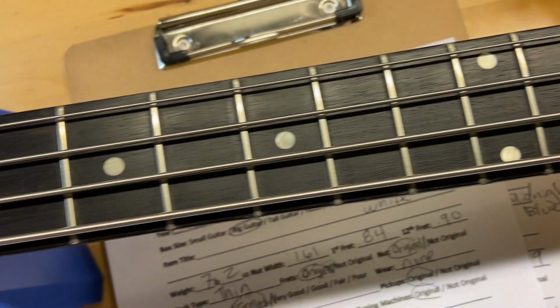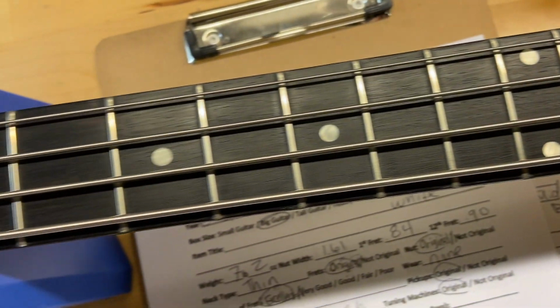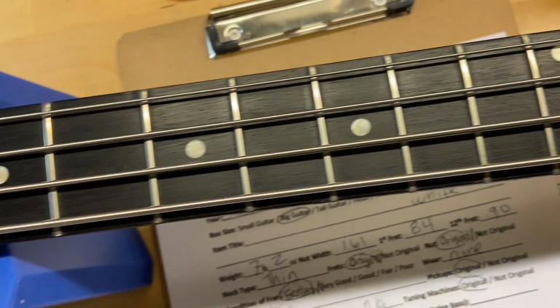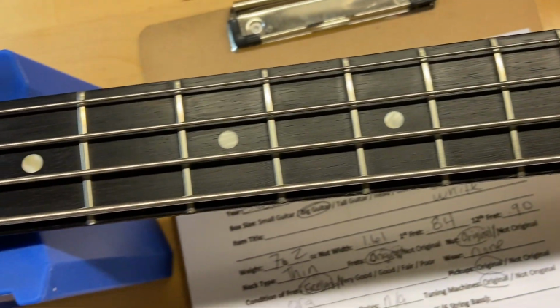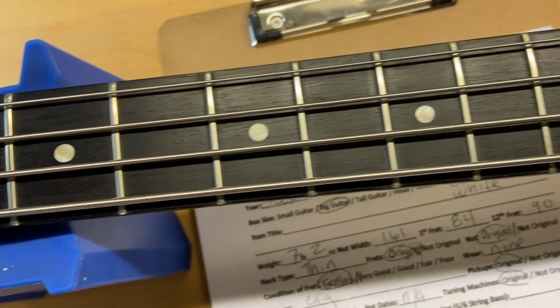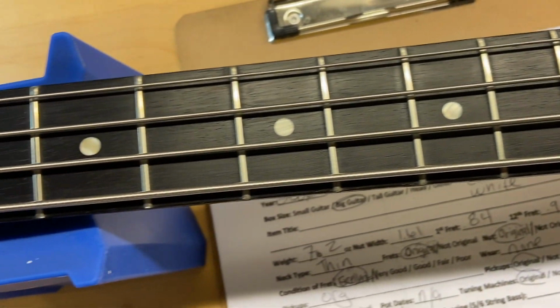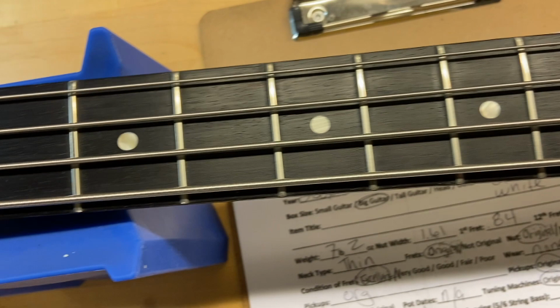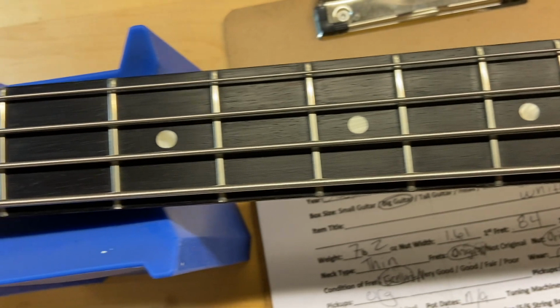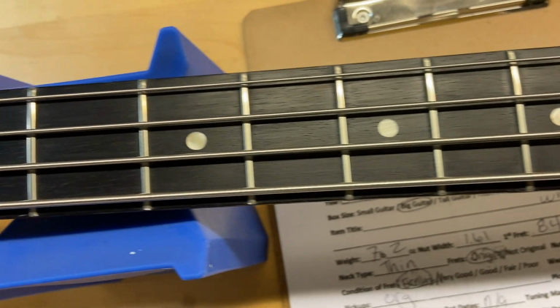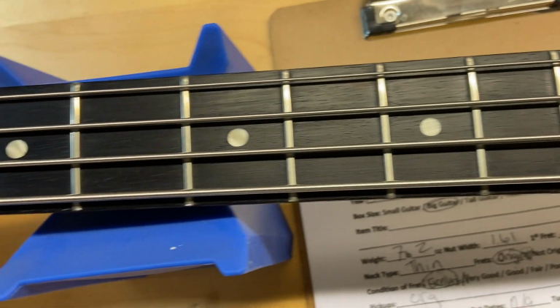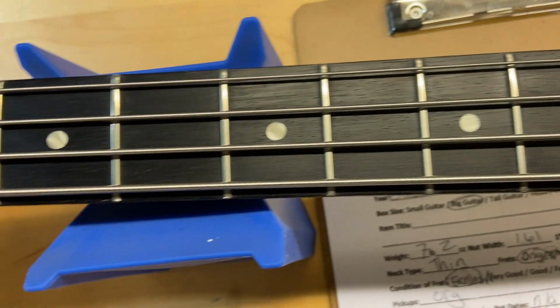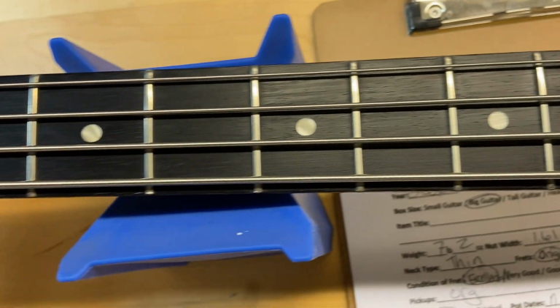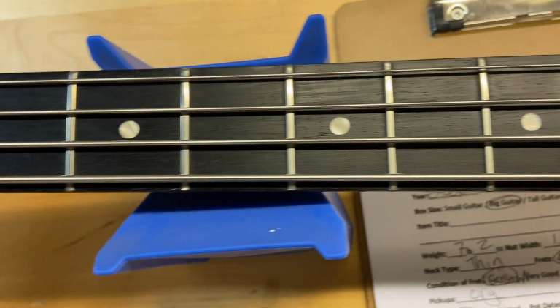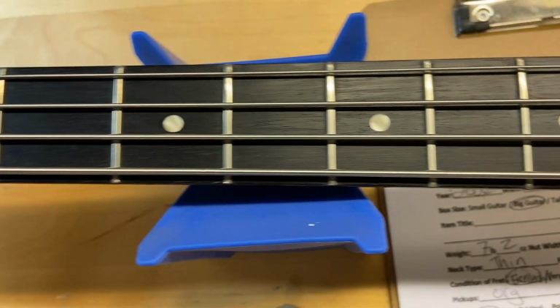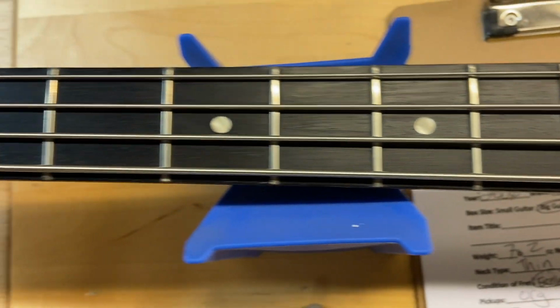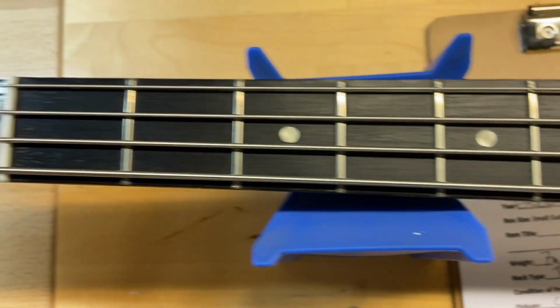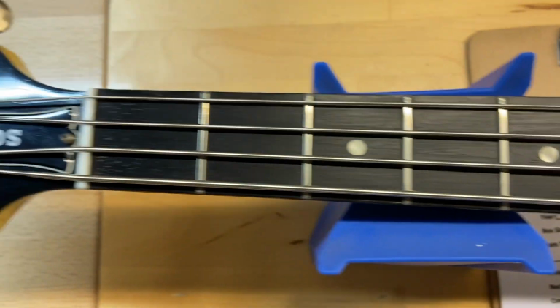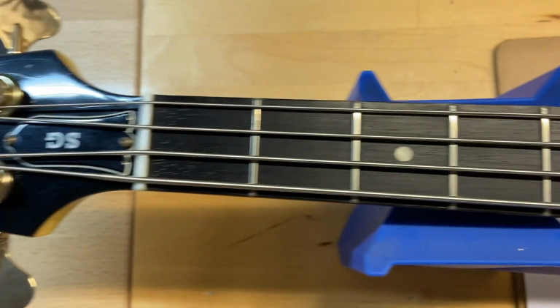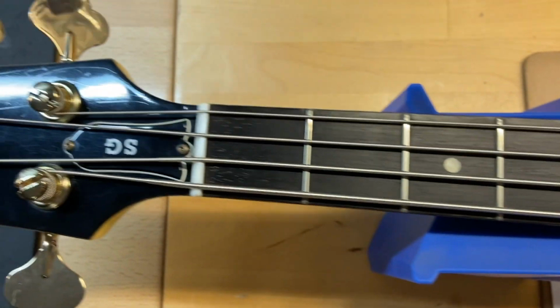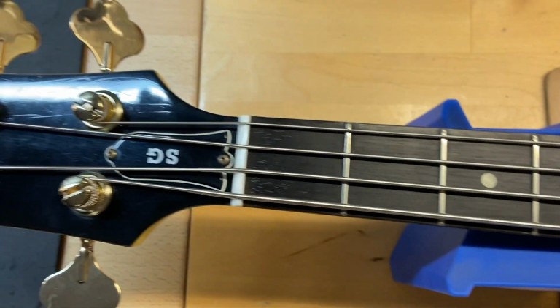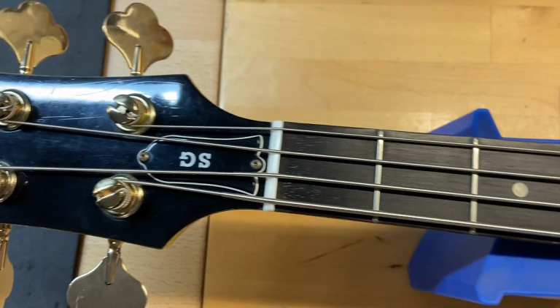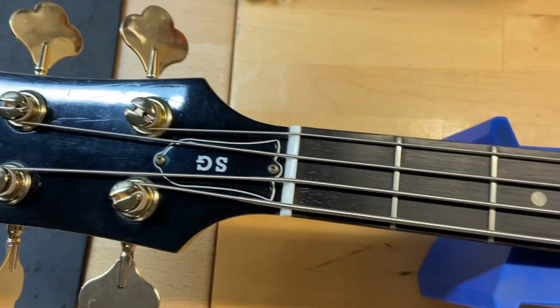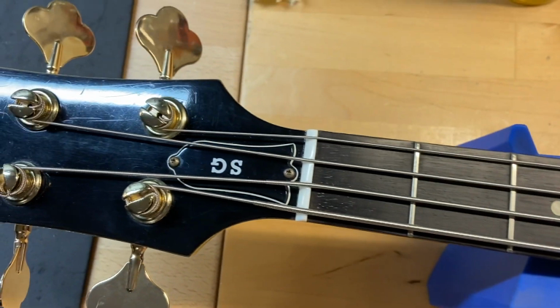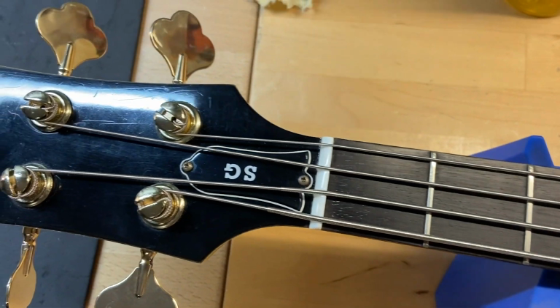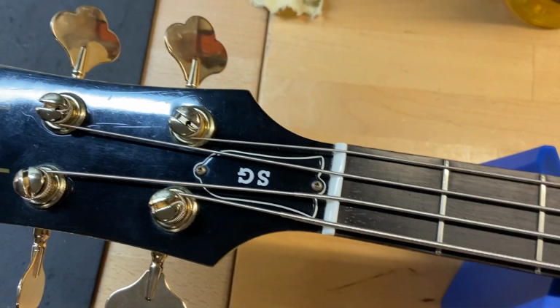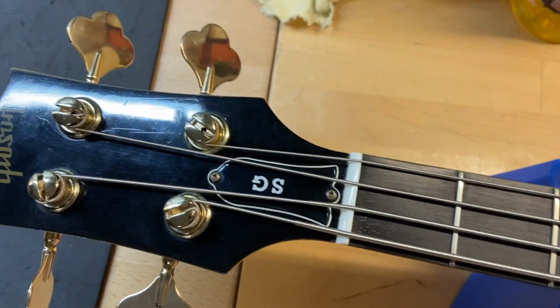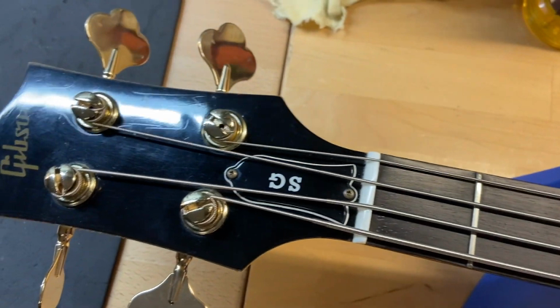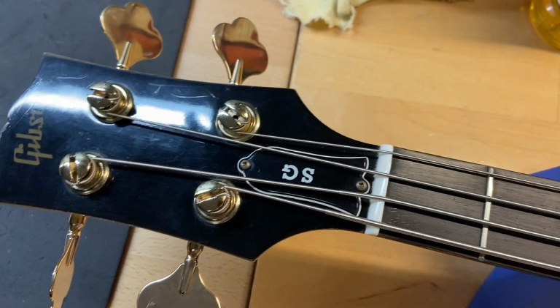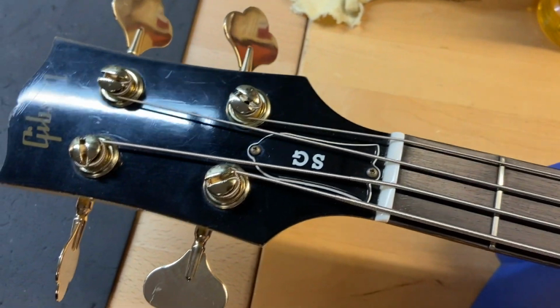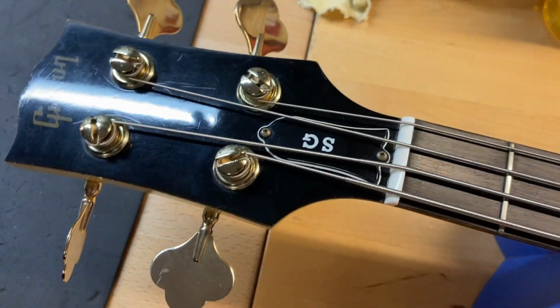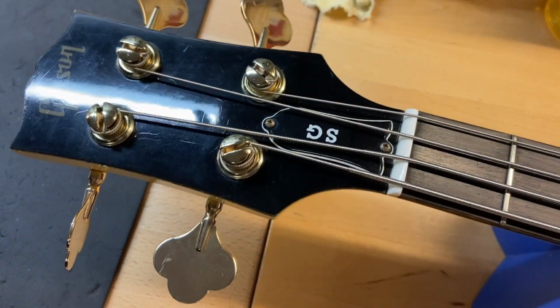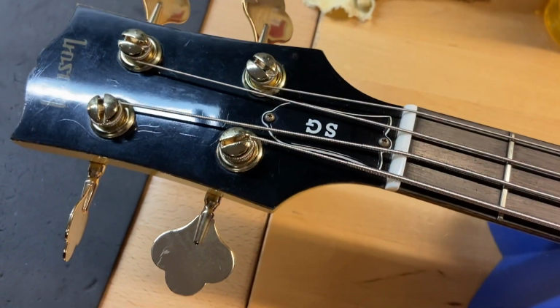The frets are perfect — there is no wear on the frets. Front of the headstock looks good, just general wear.